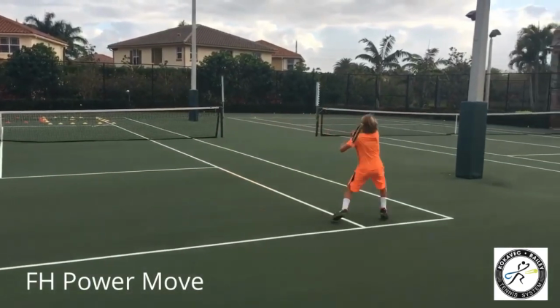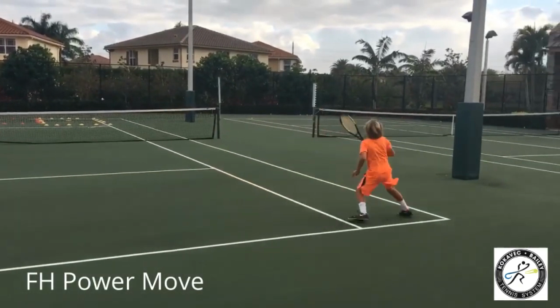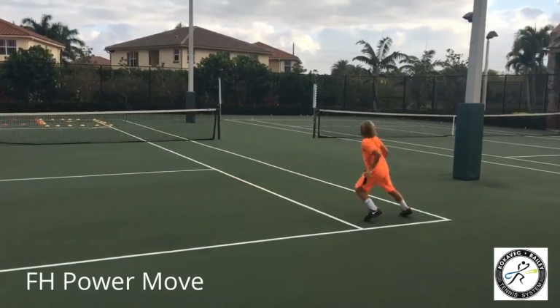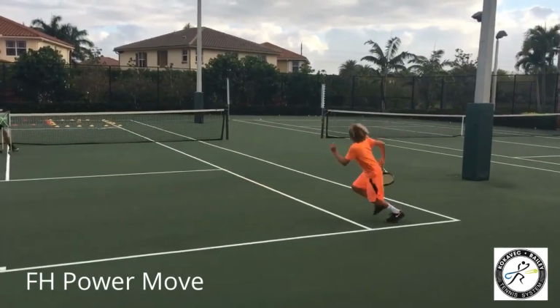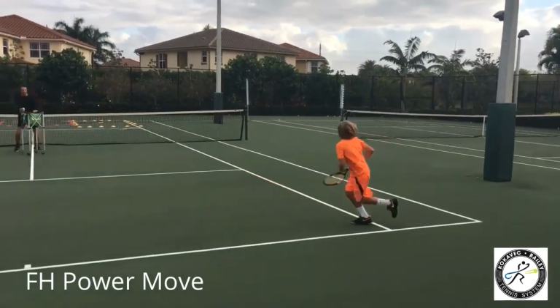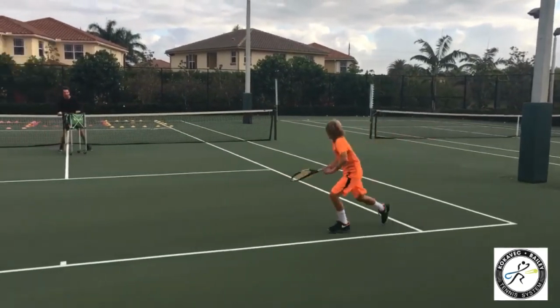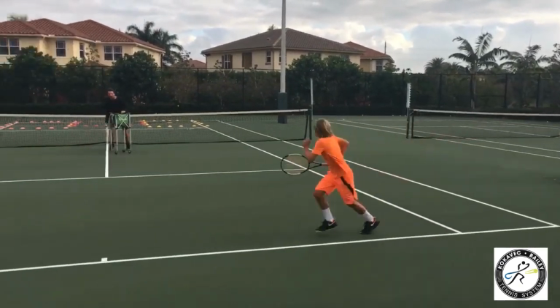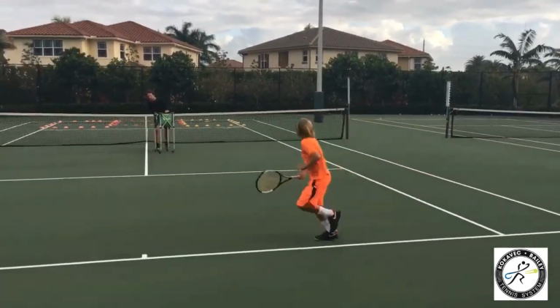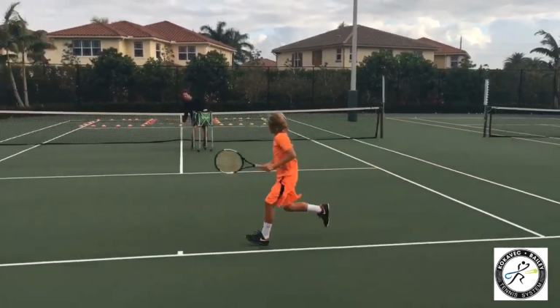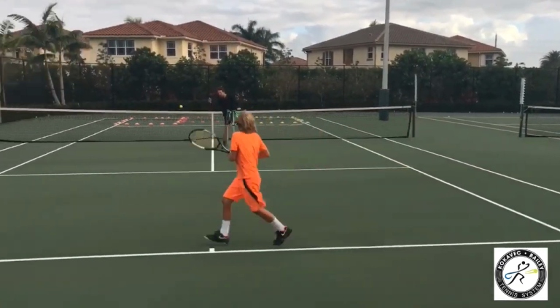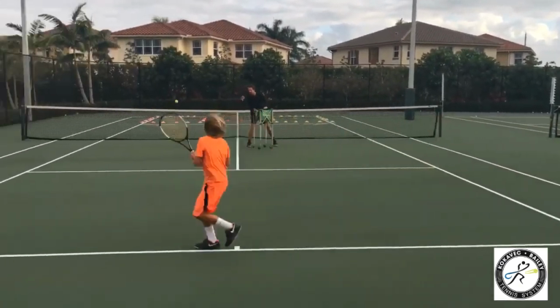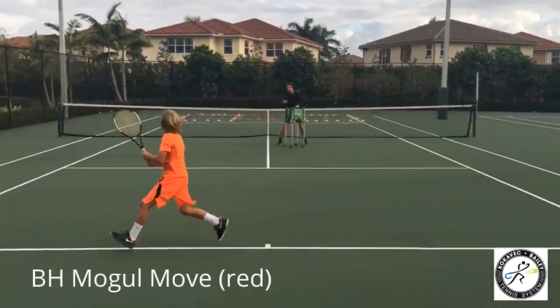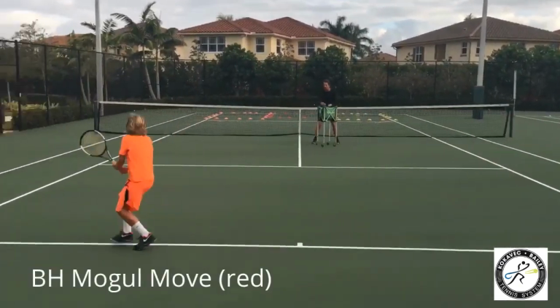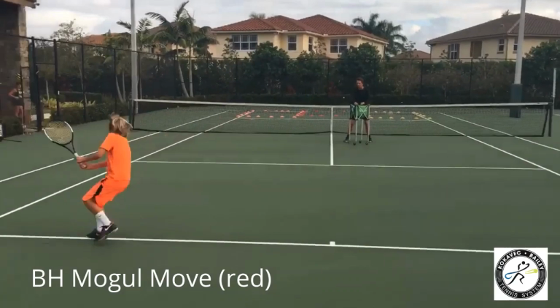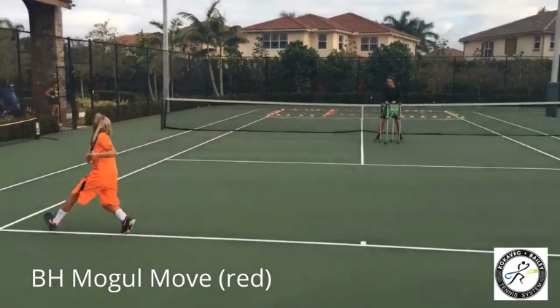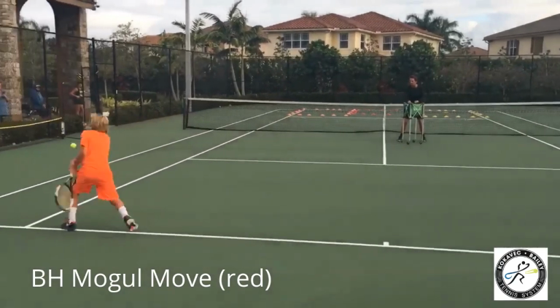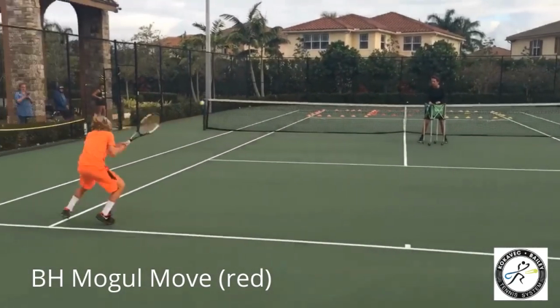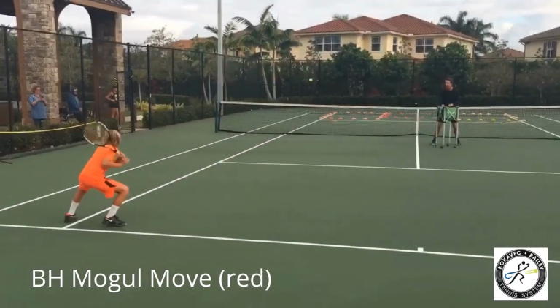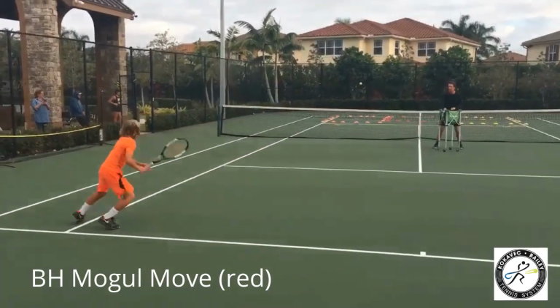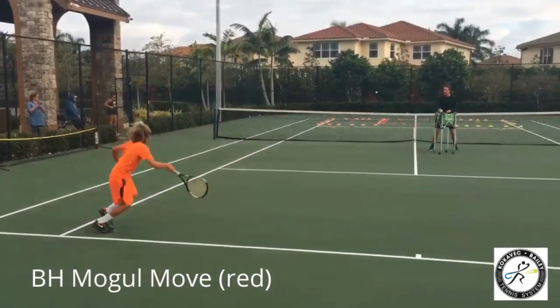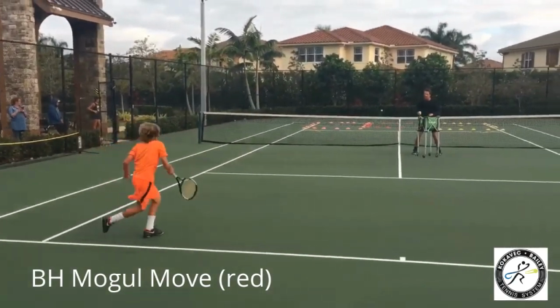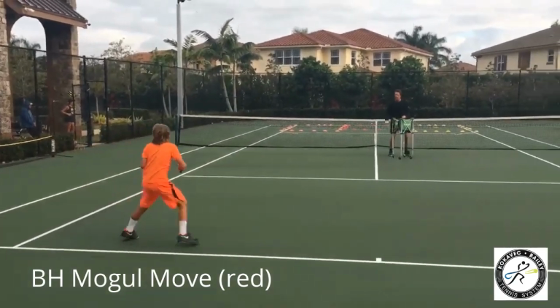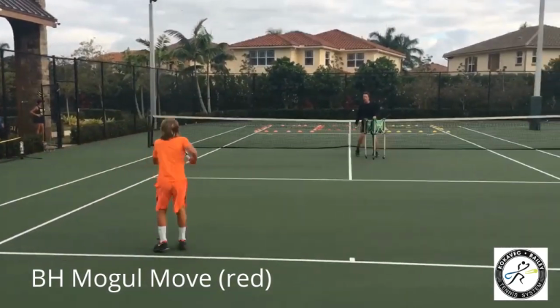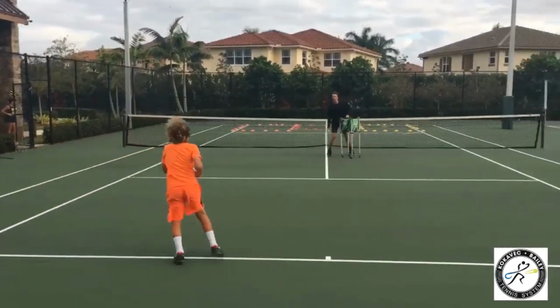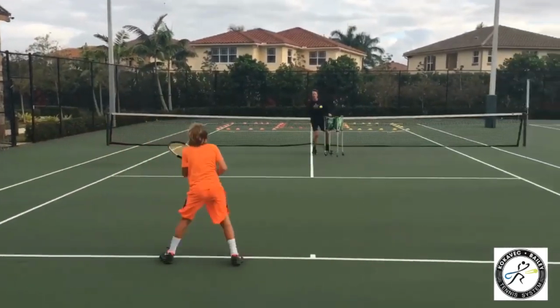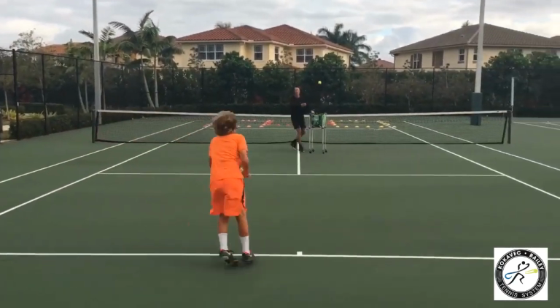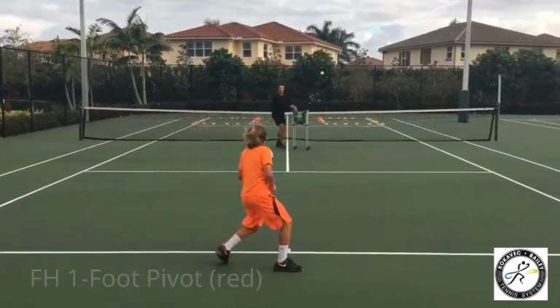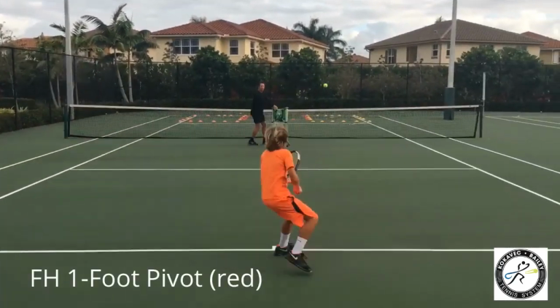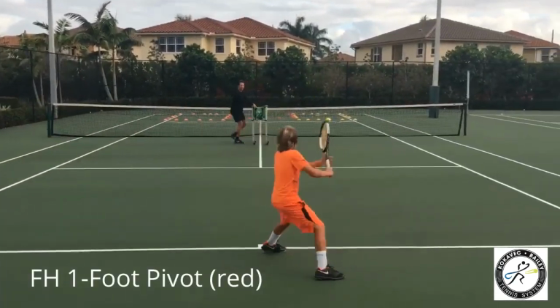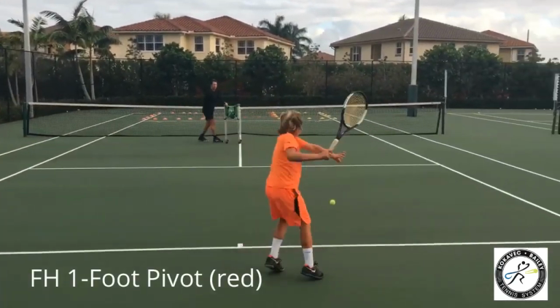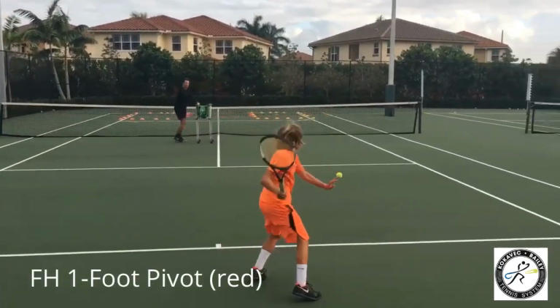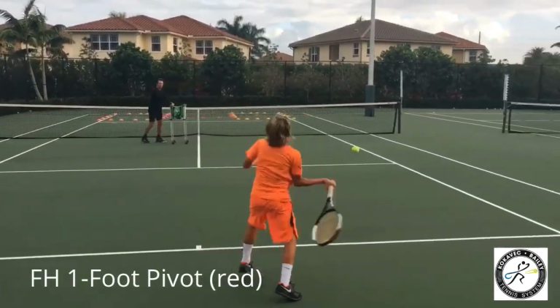OK, get back. Mogul, through the centre. Shift to the side. Very nice. One foot pivot, lift up the knee, cross court.